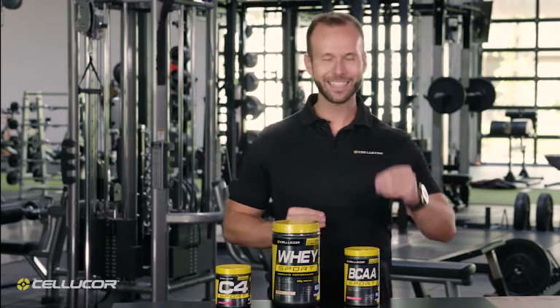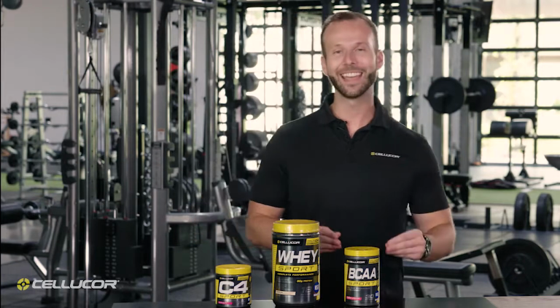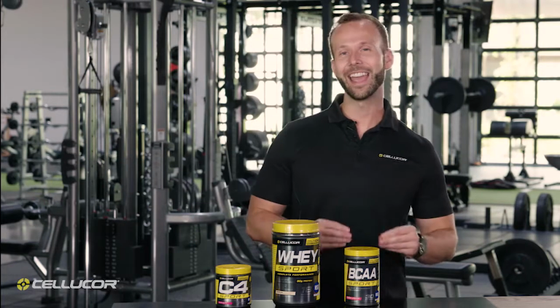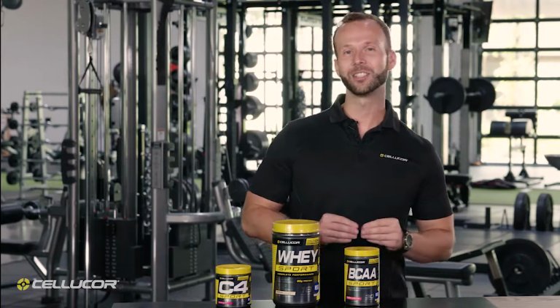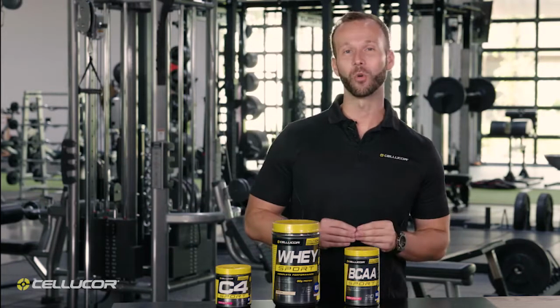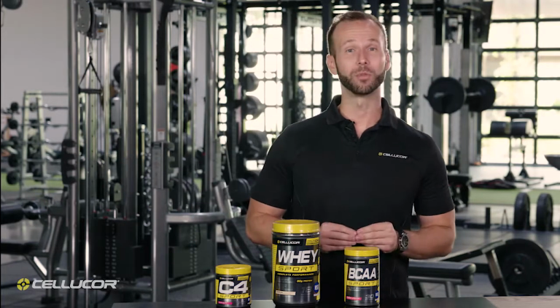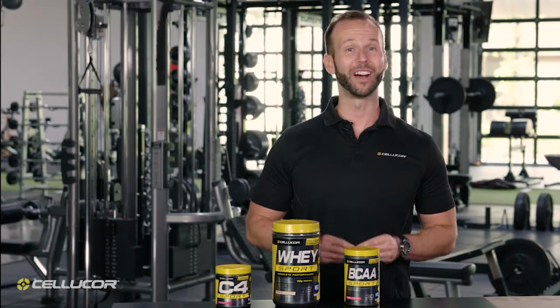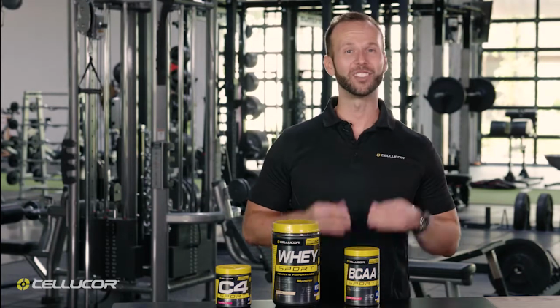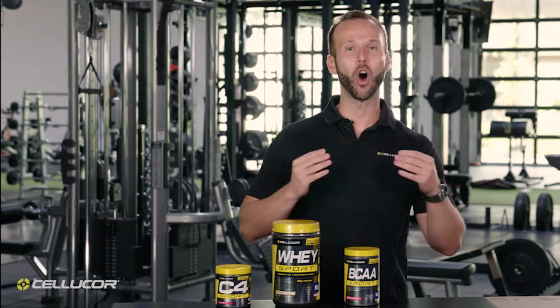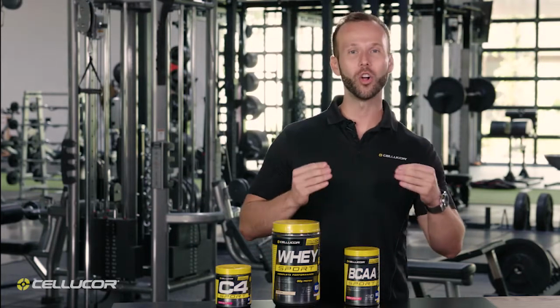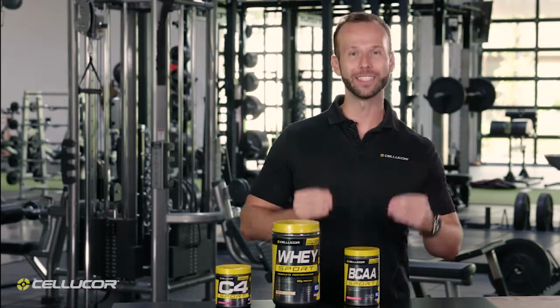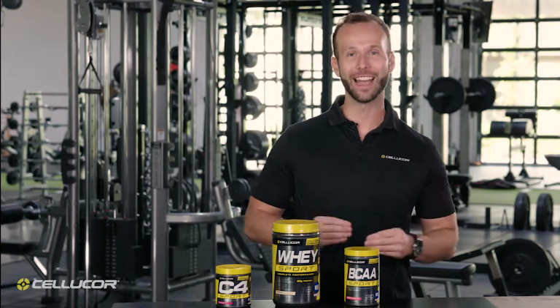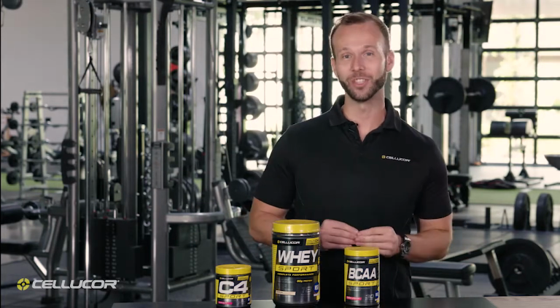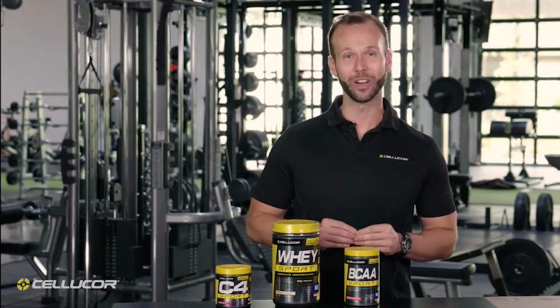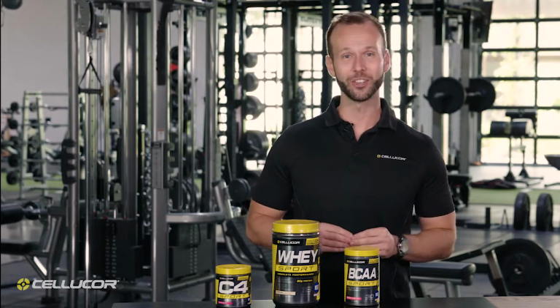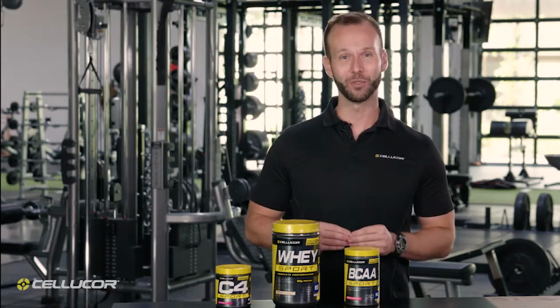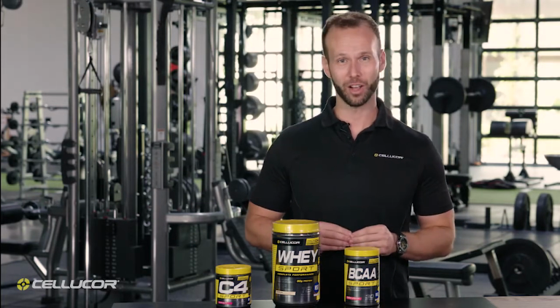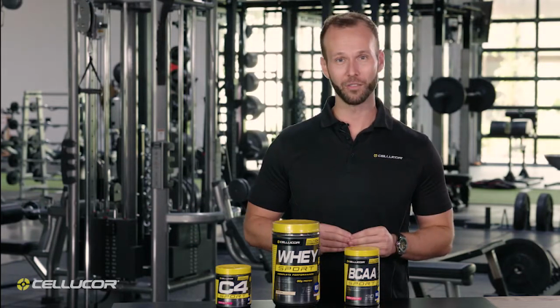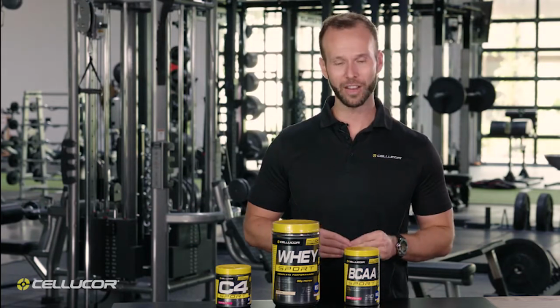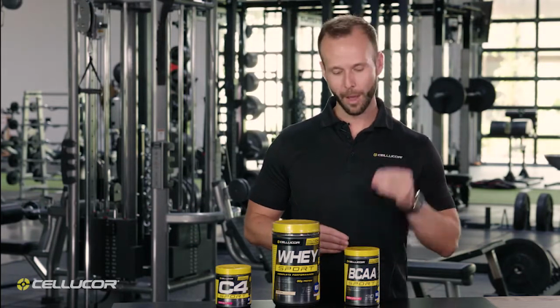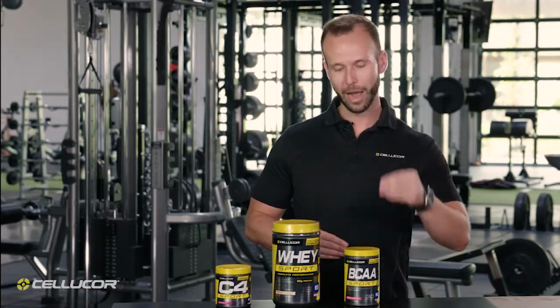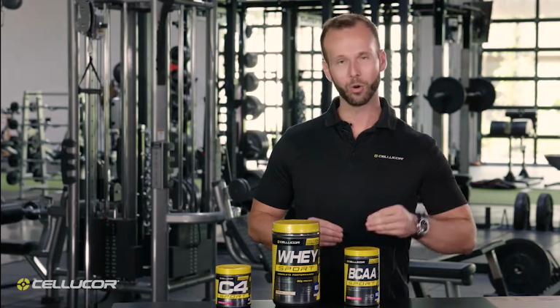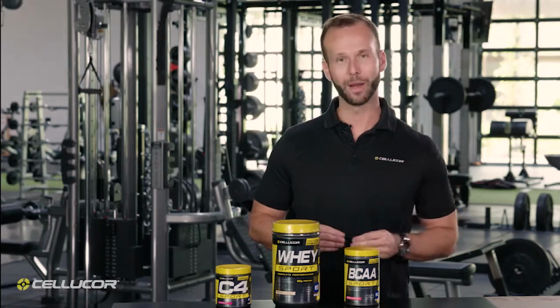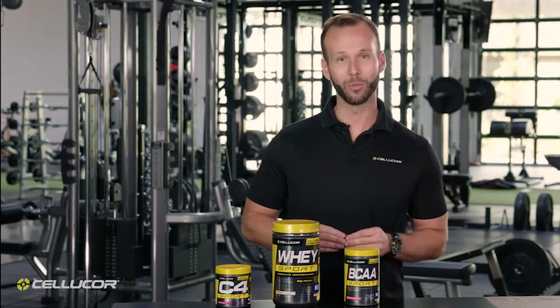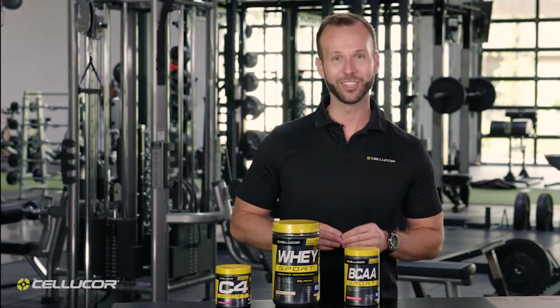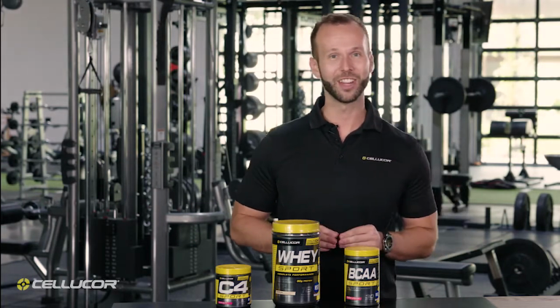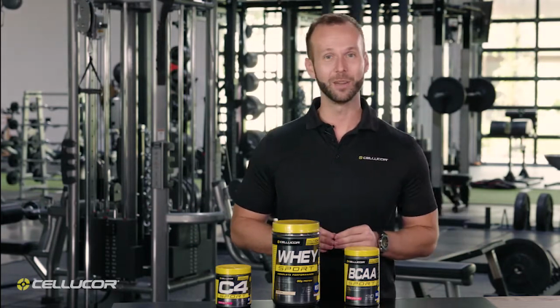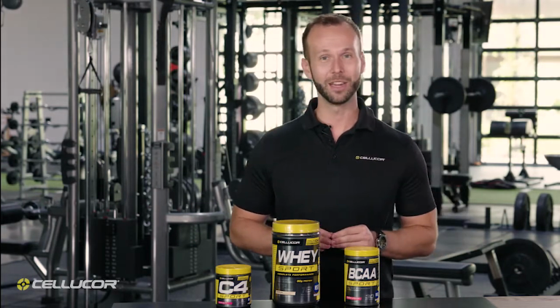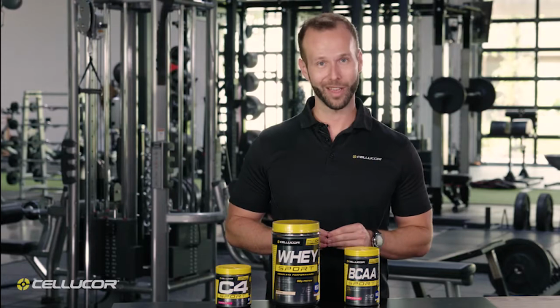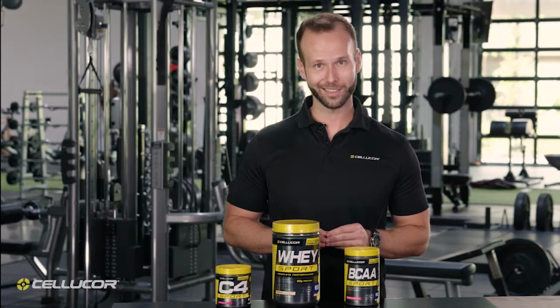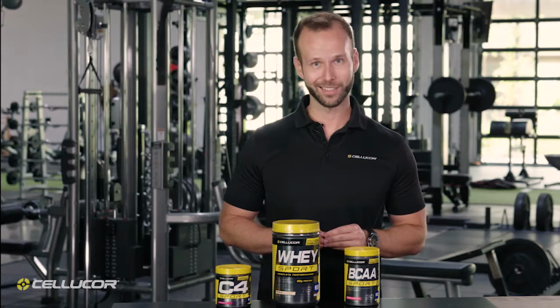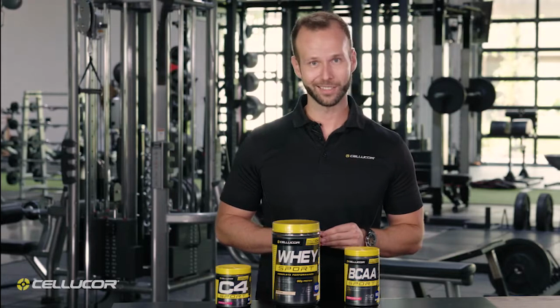BCAA Sport provides all-day hydration and recovery powered by branched-chain amino acids.